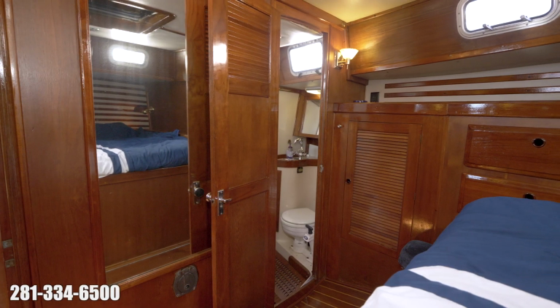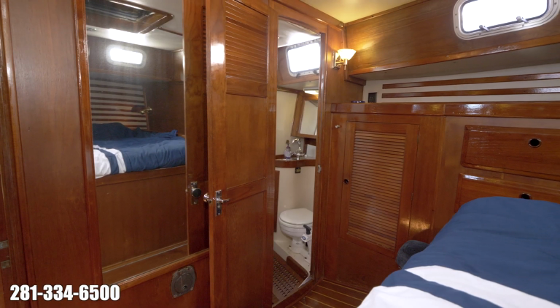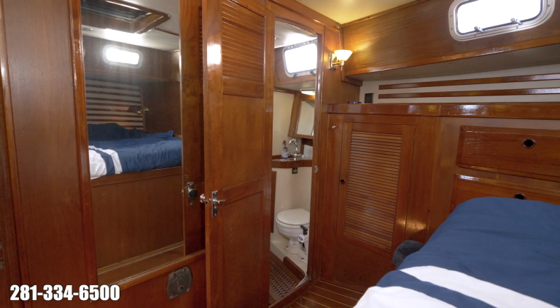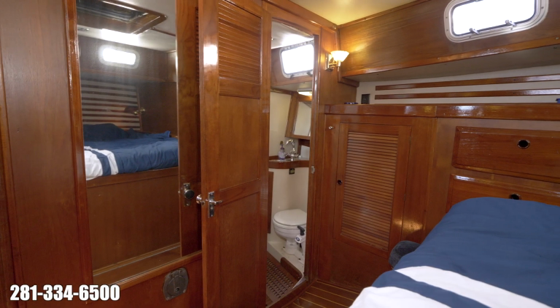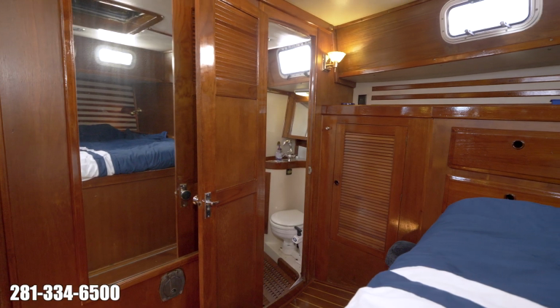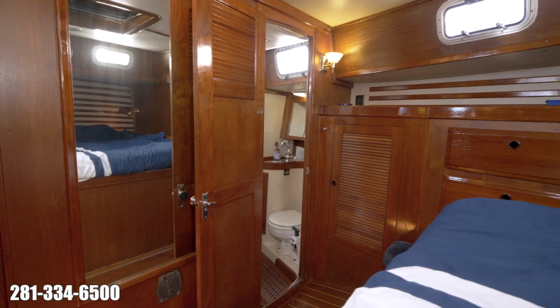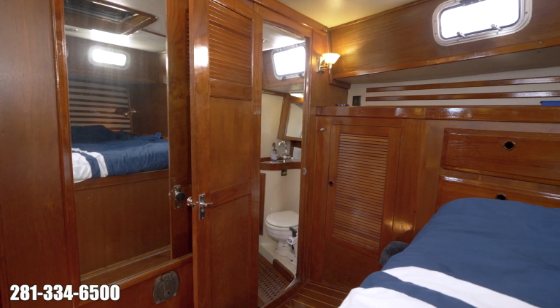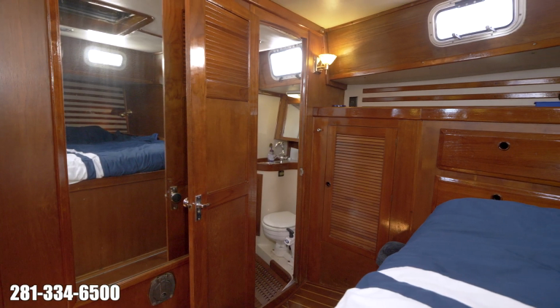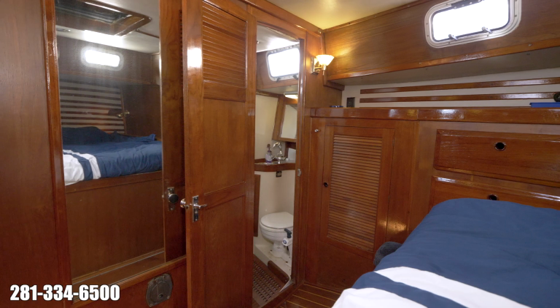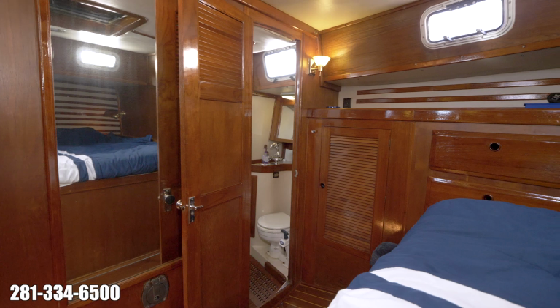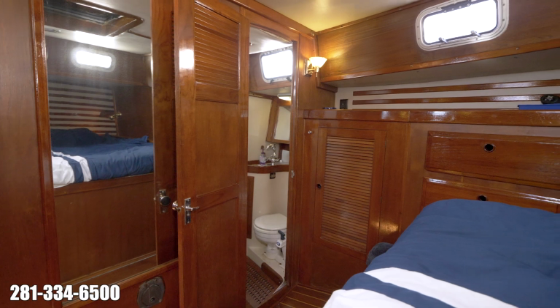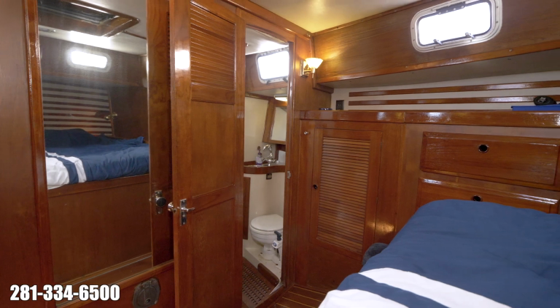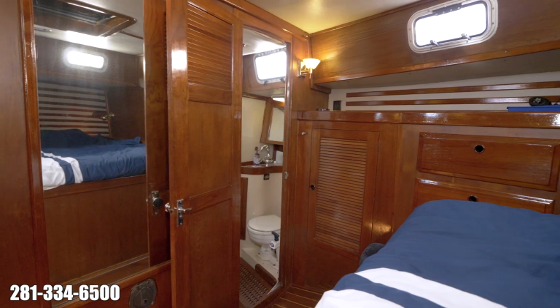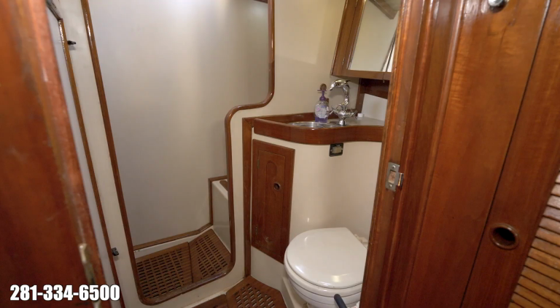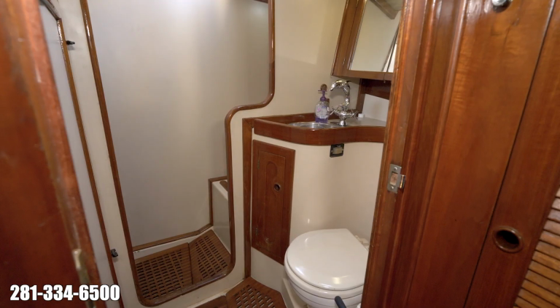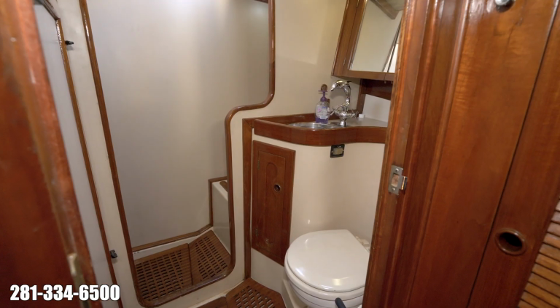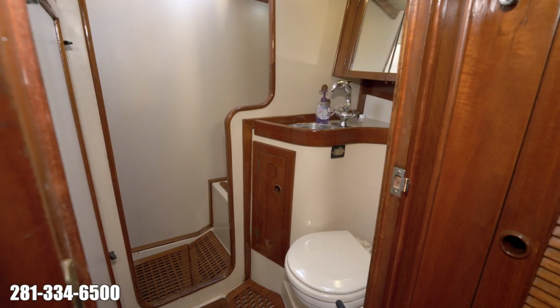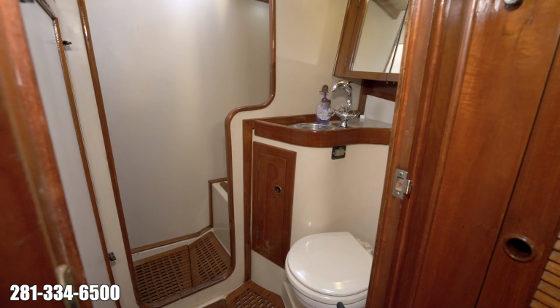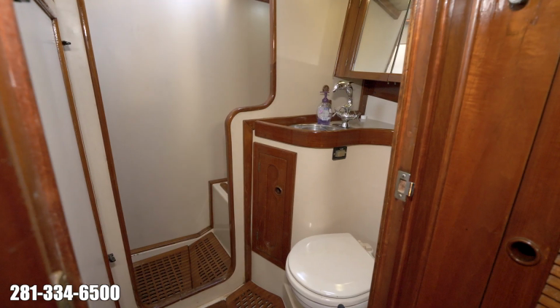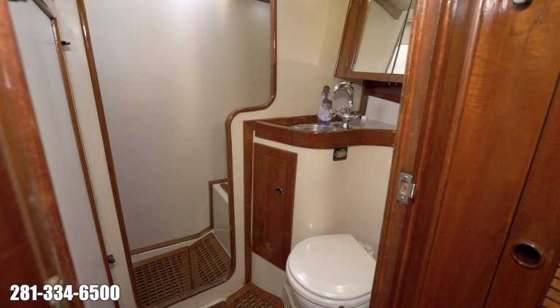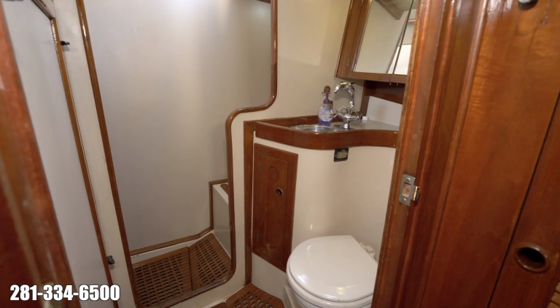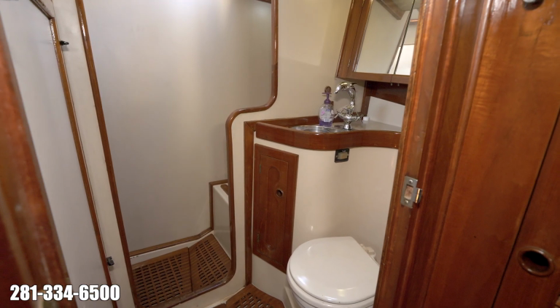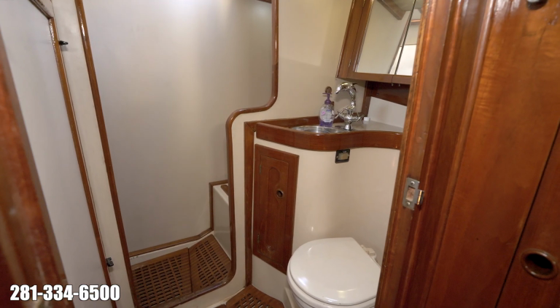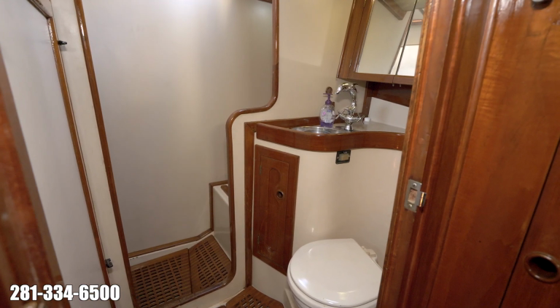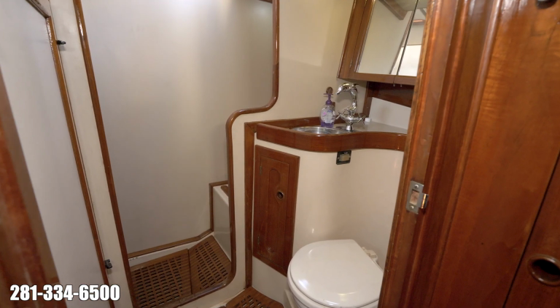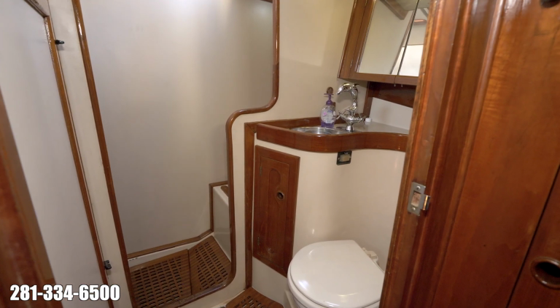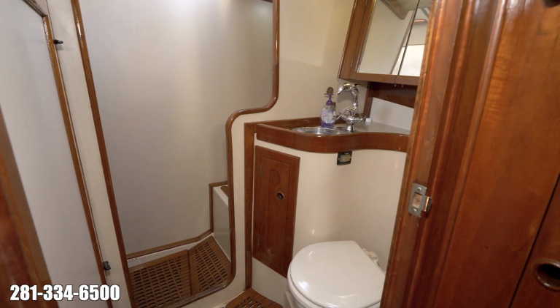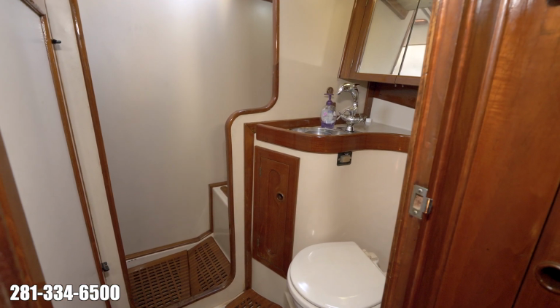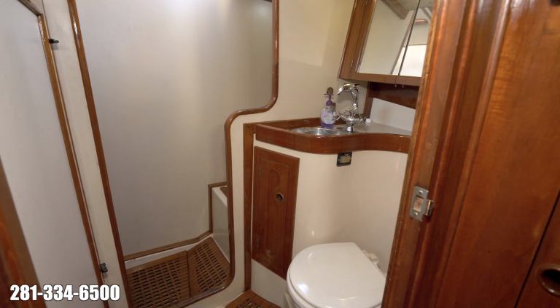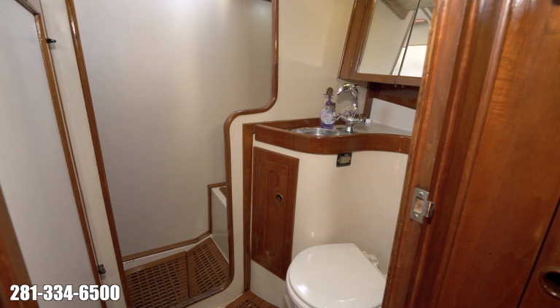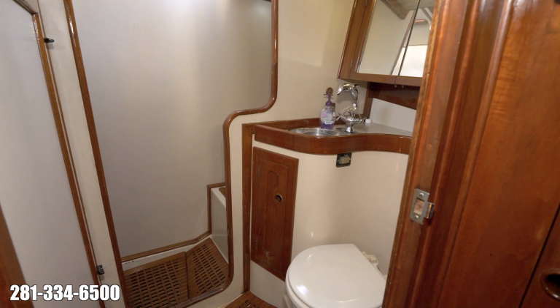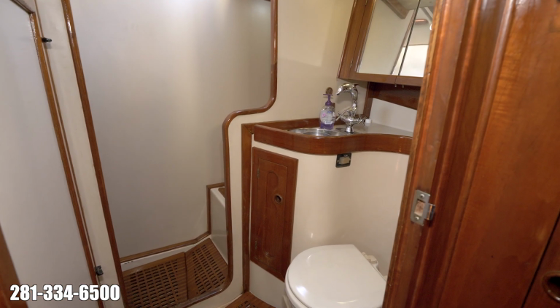The owner's cabin boasts a private ensuite head with a lot of headroom, manual marine head, and adjacent shower.